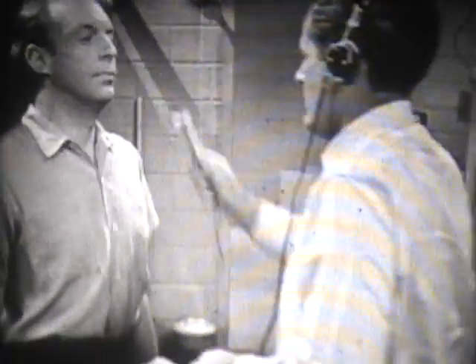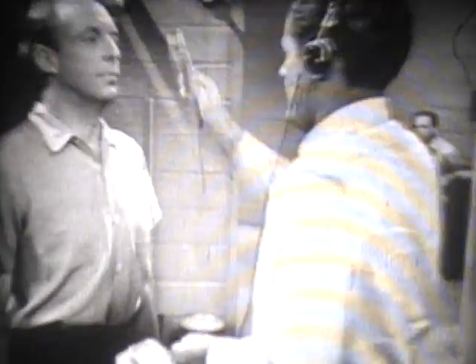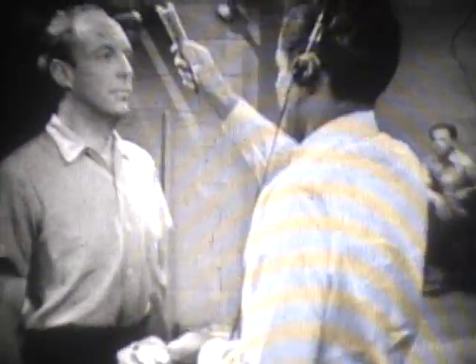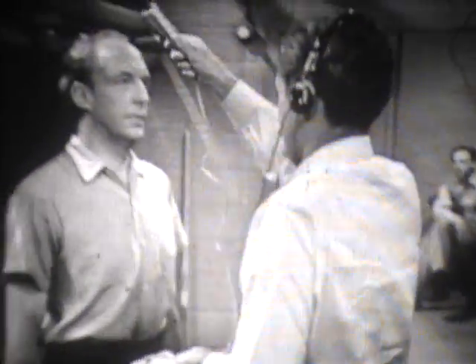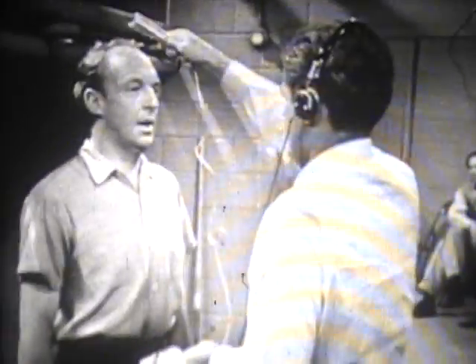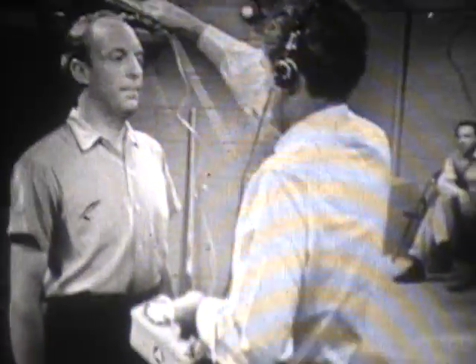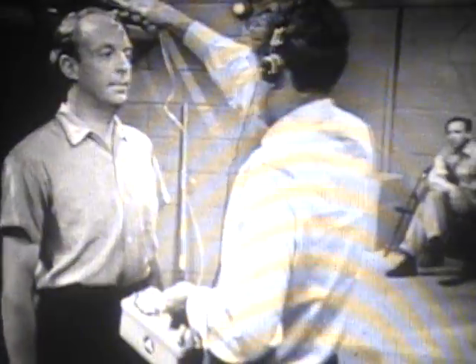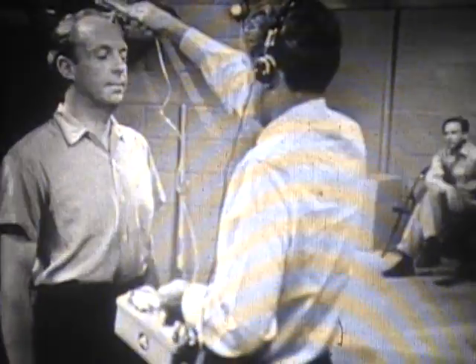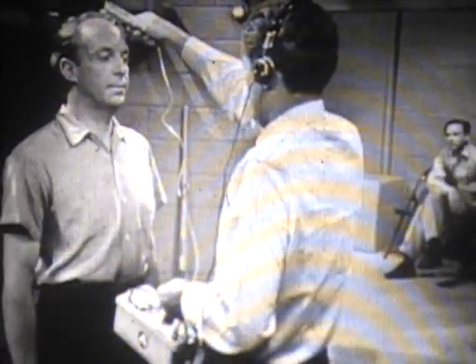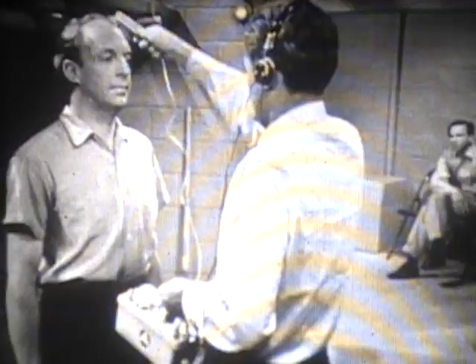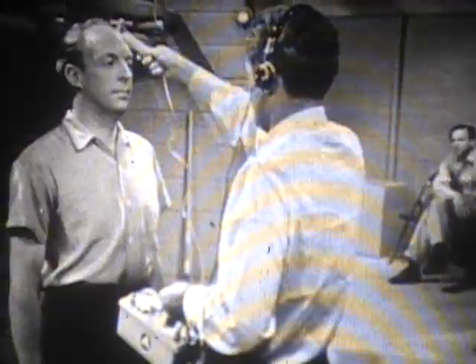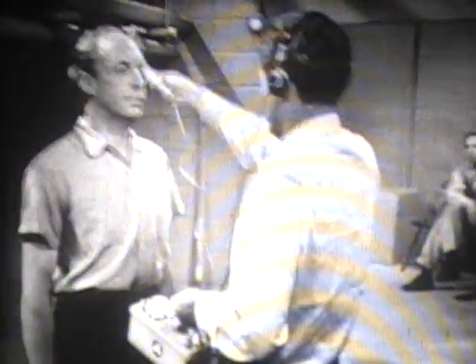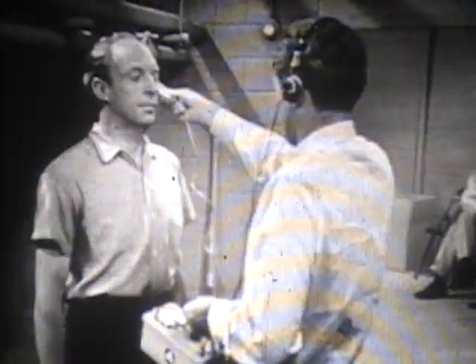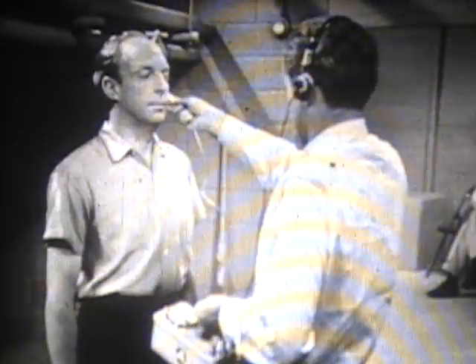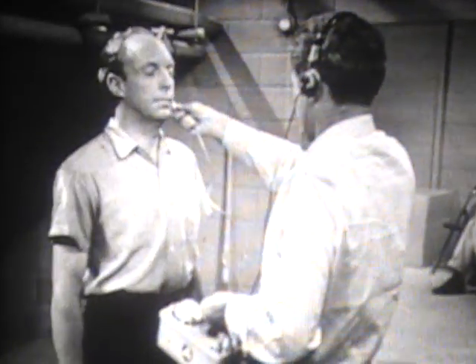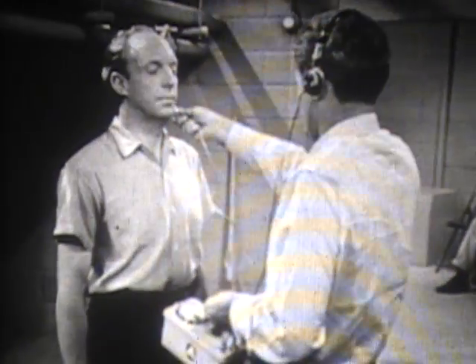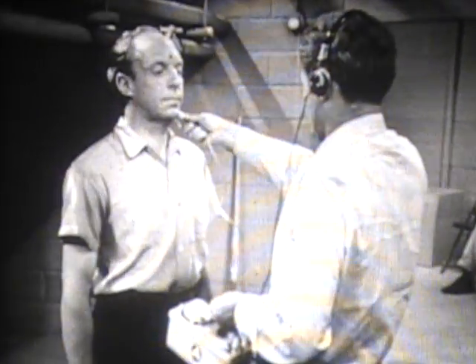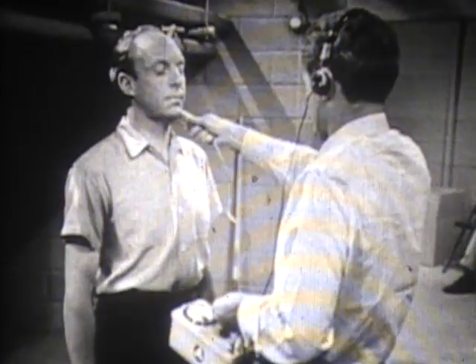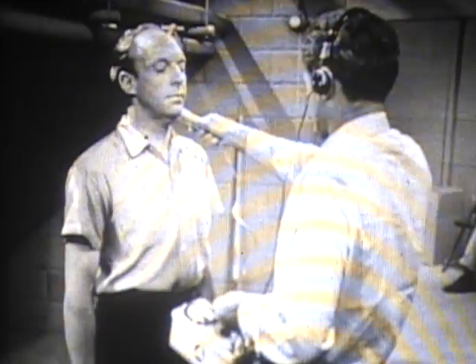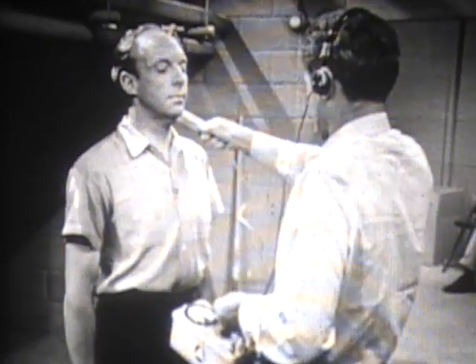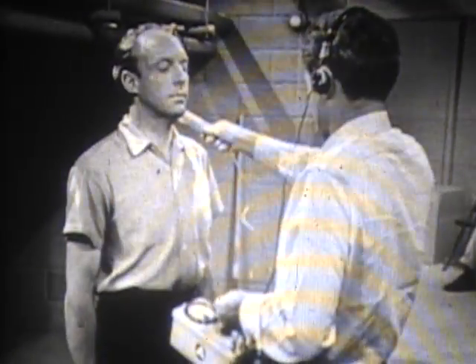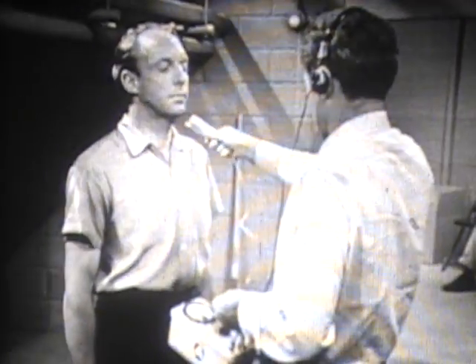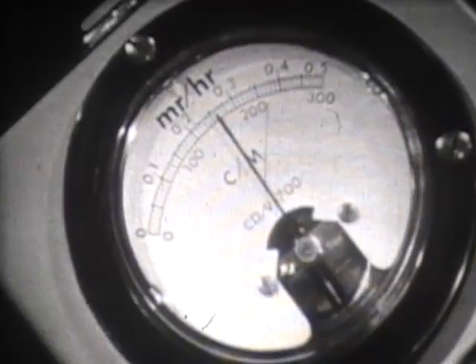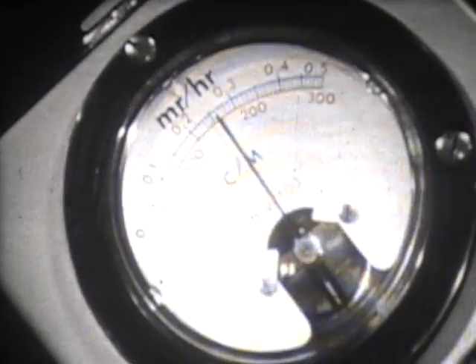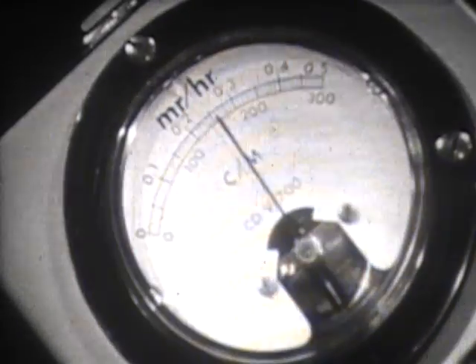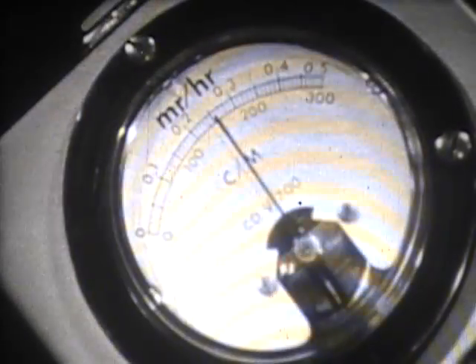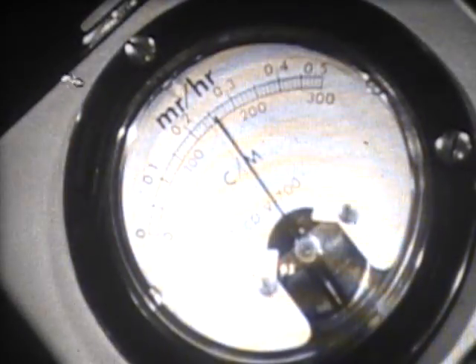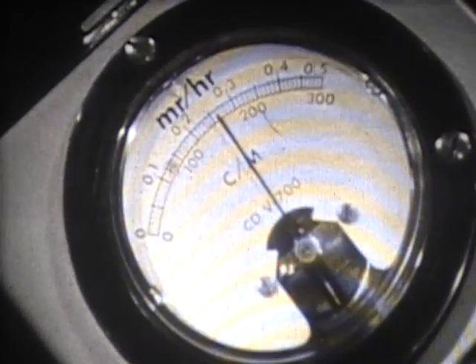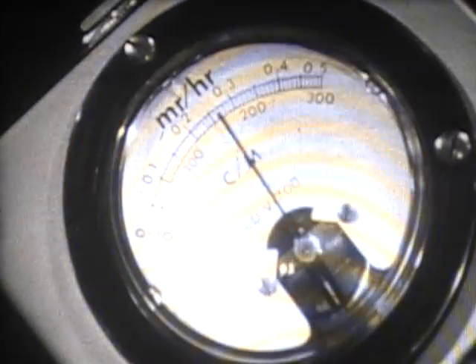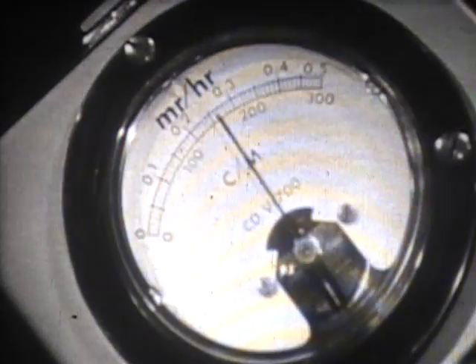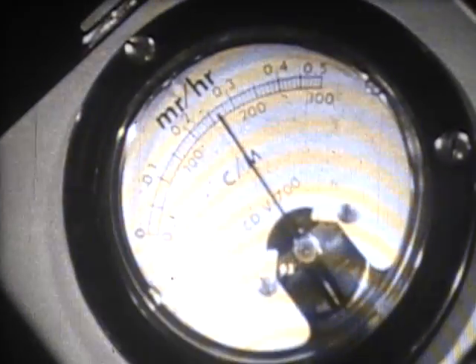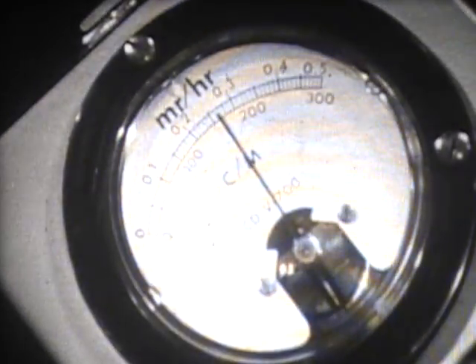From the shoe, the probe goes back up to the head, and down the other side of the body, following exactly the same procedure.